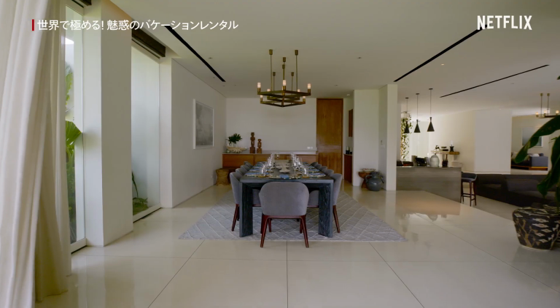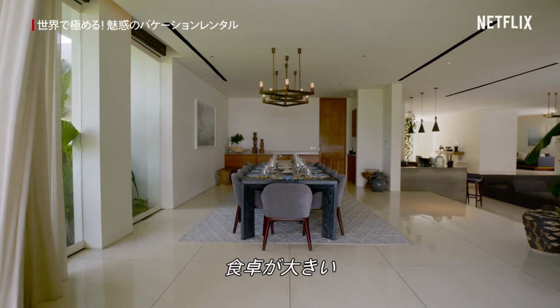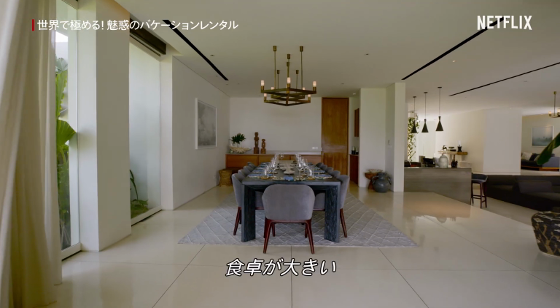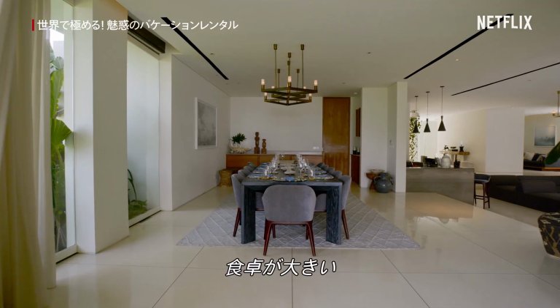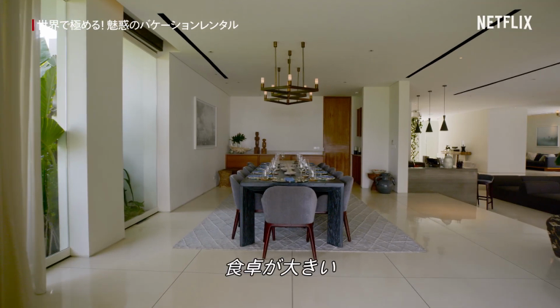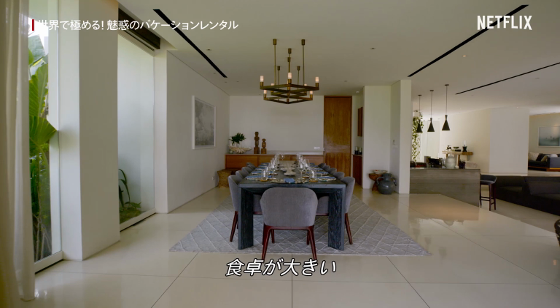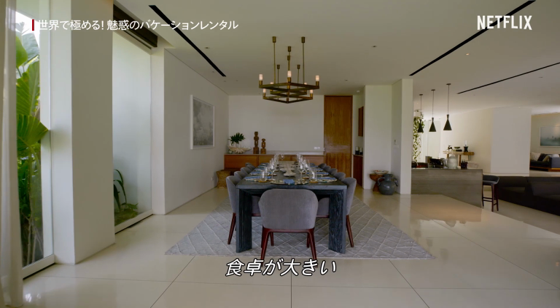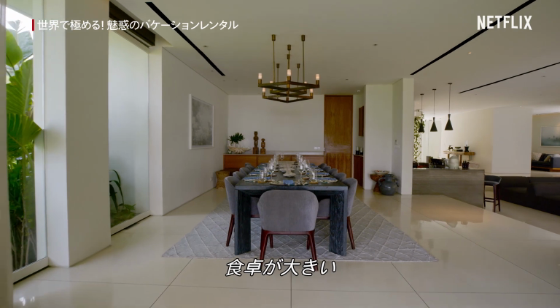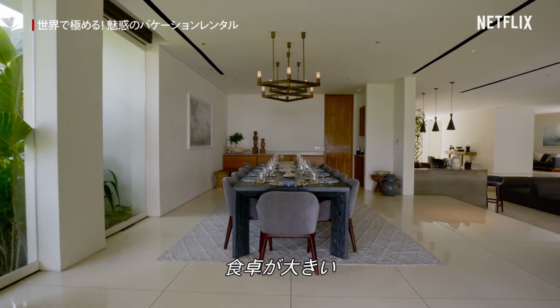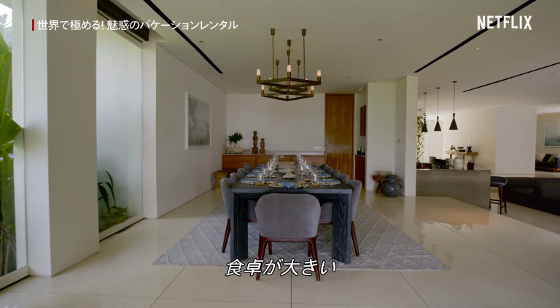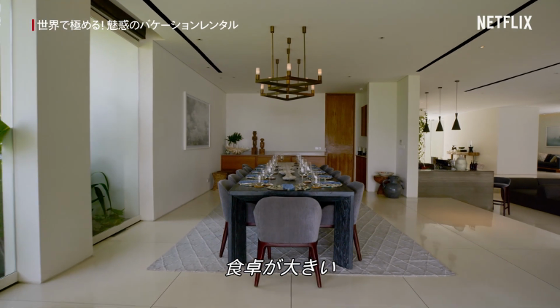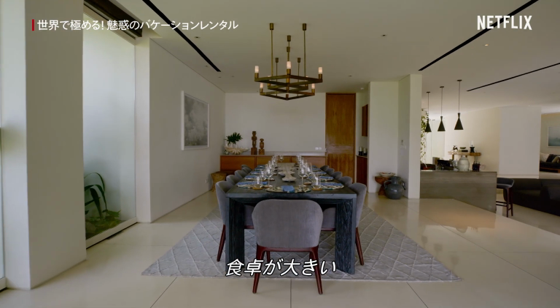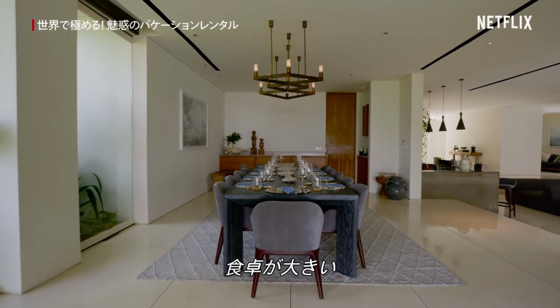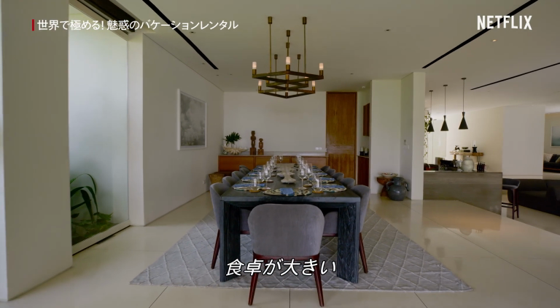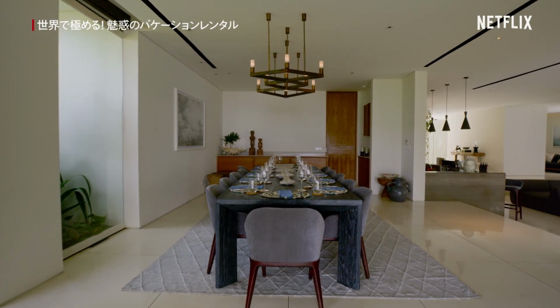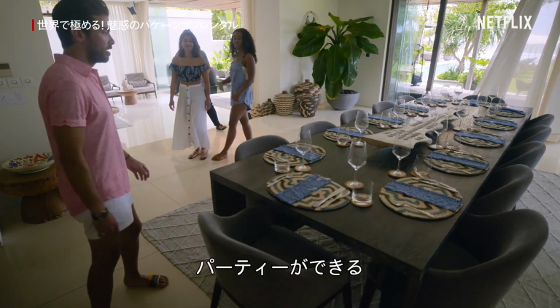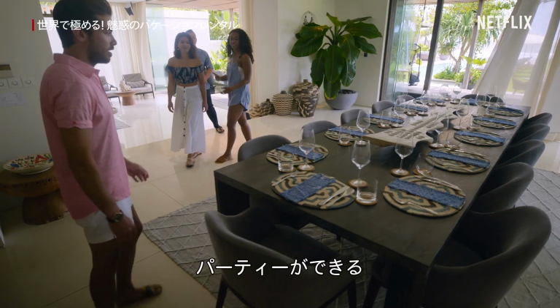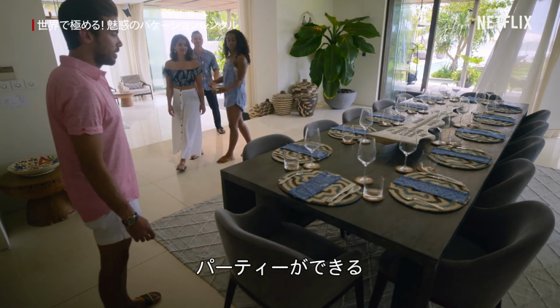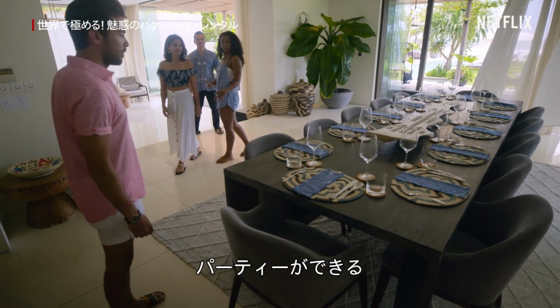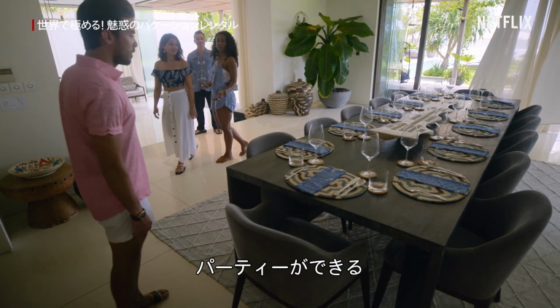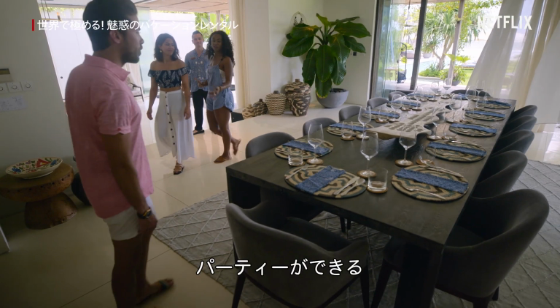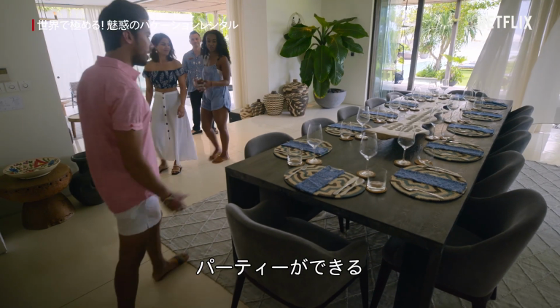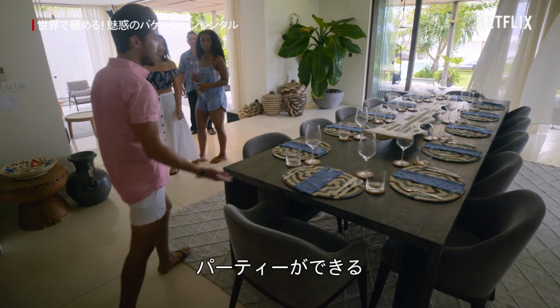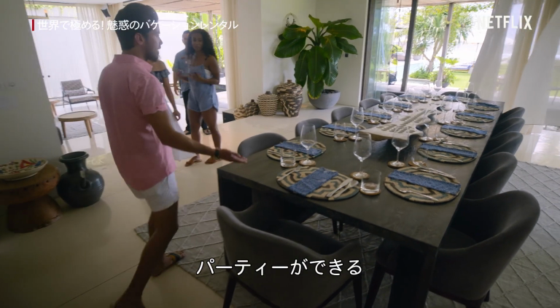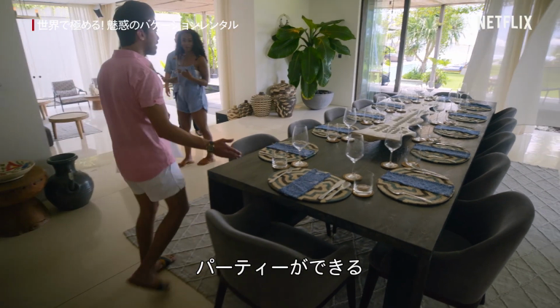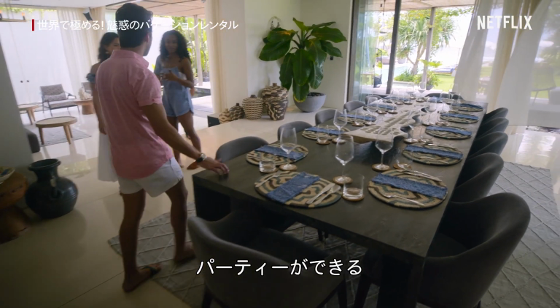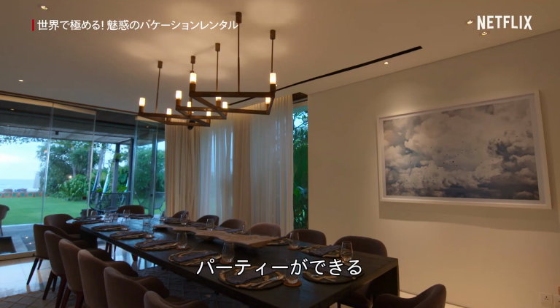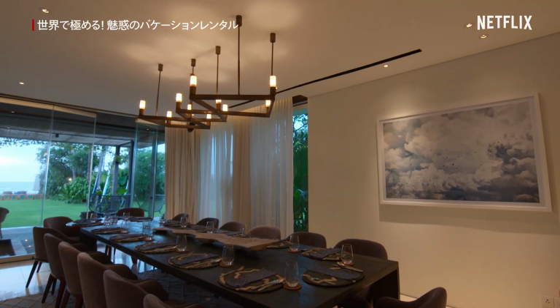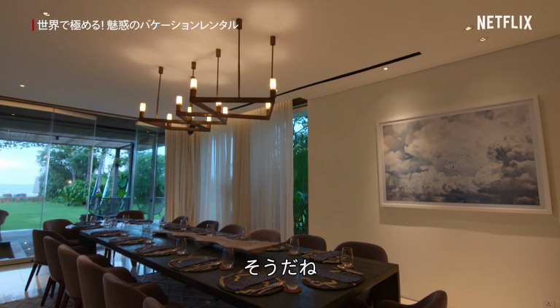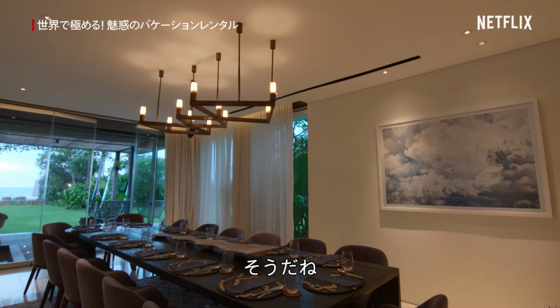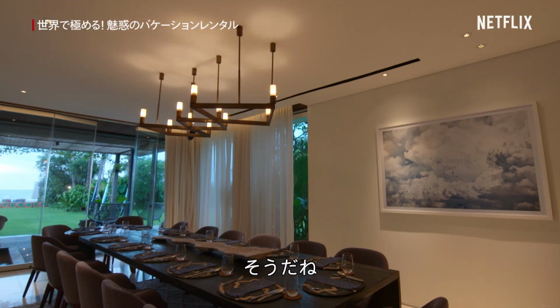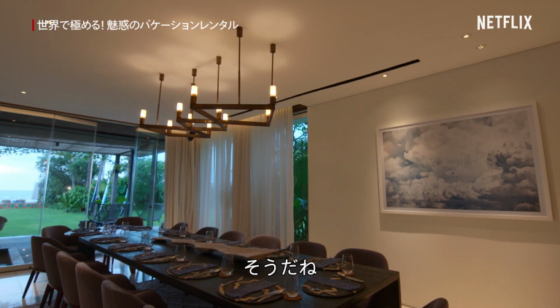Look at the size of this dining table. So is it a dinner party or just a party? We are having a dinner party, no matter what.